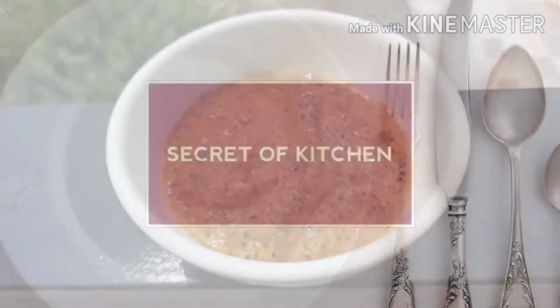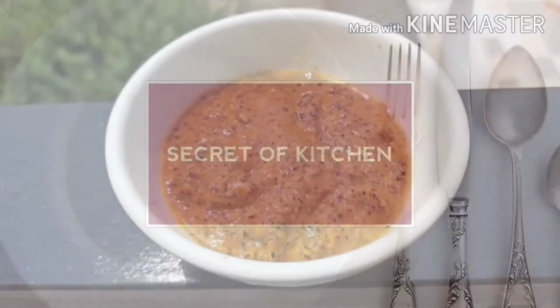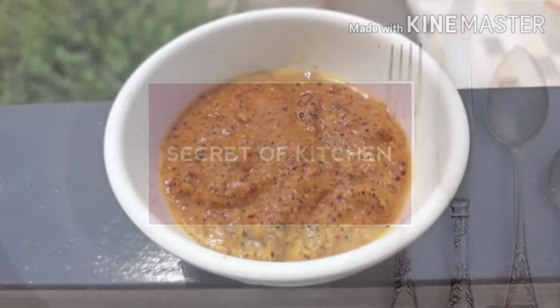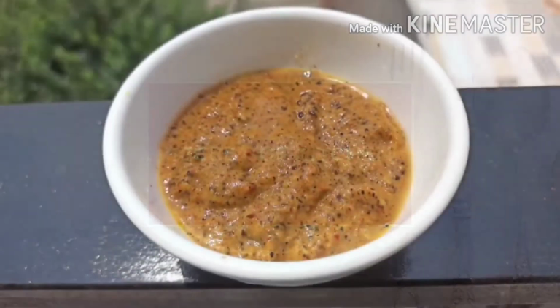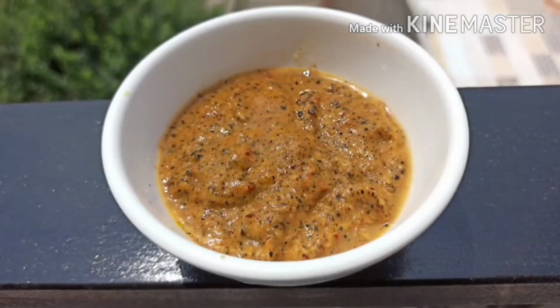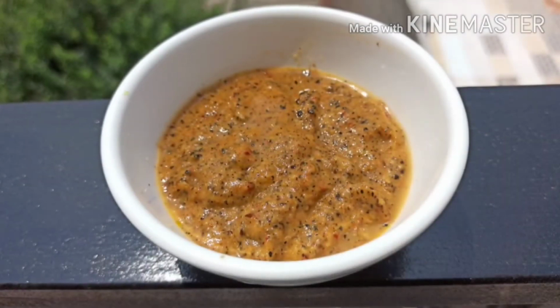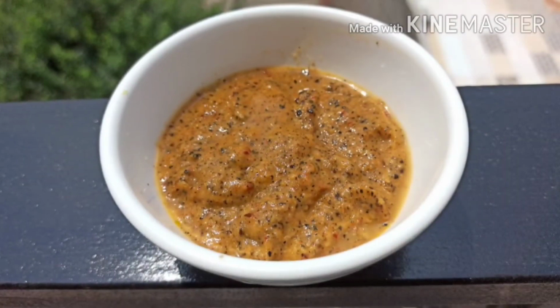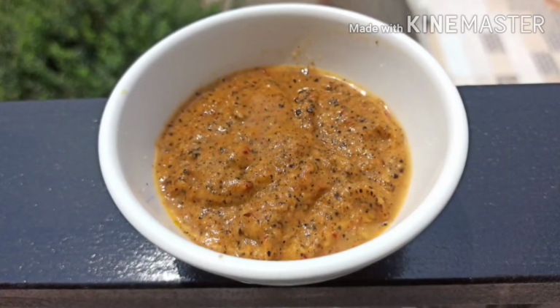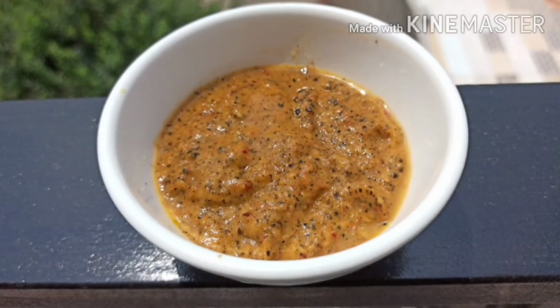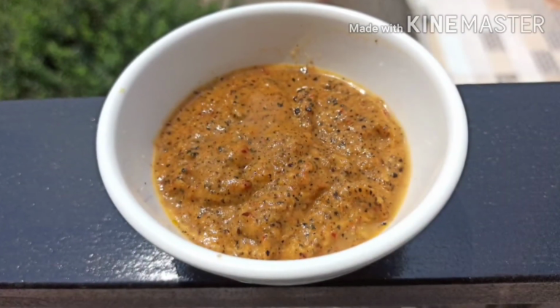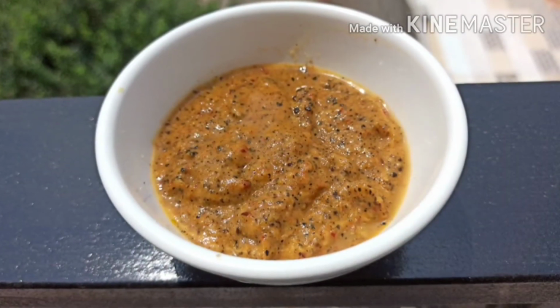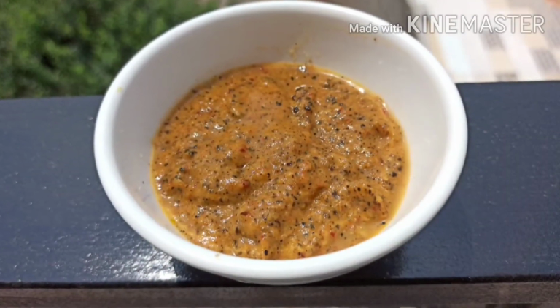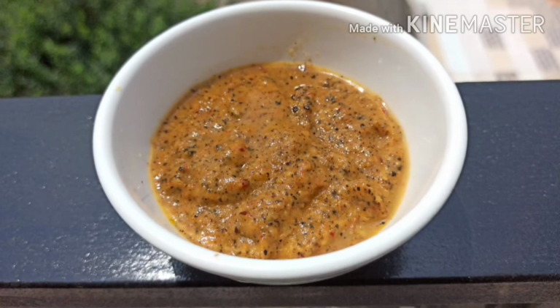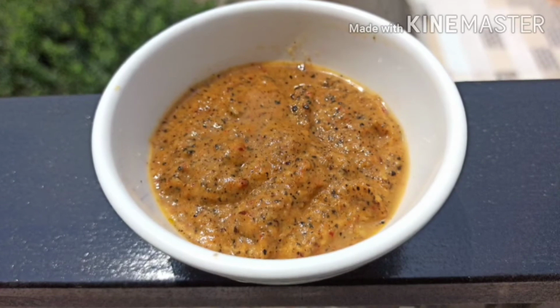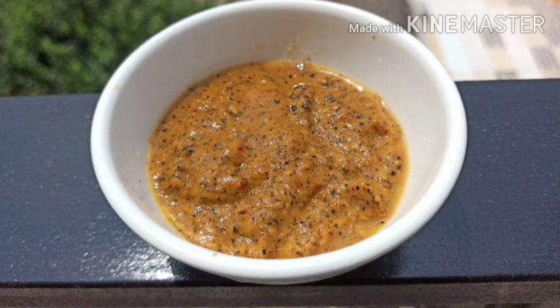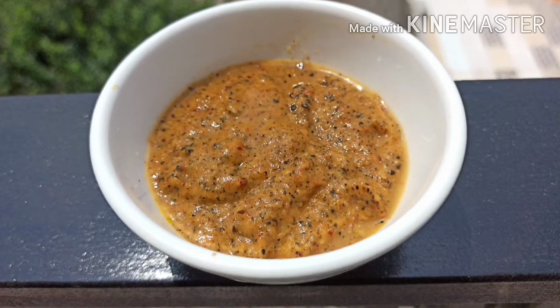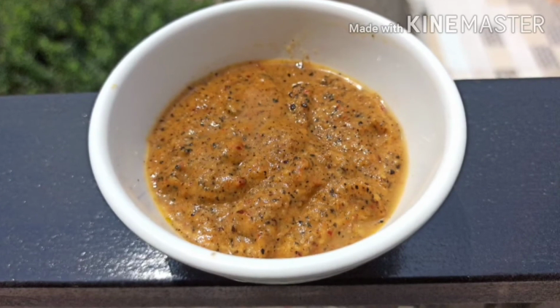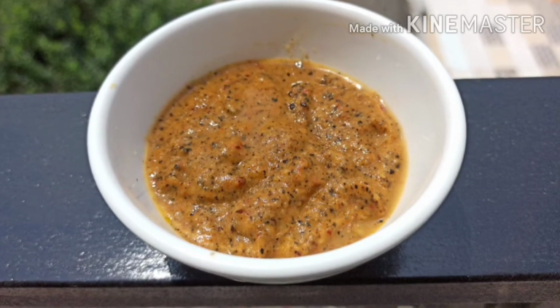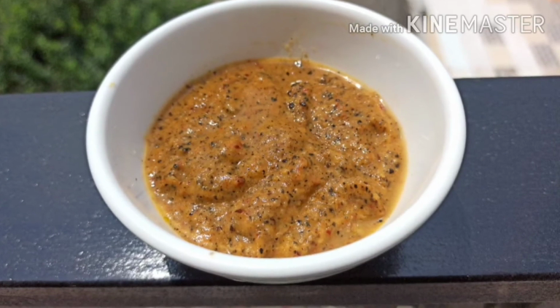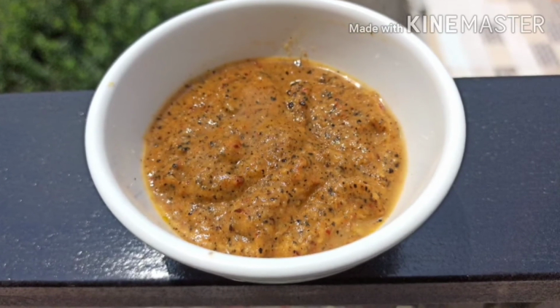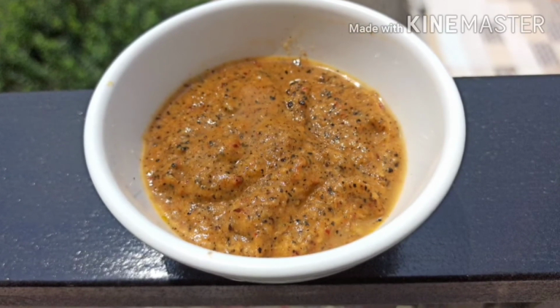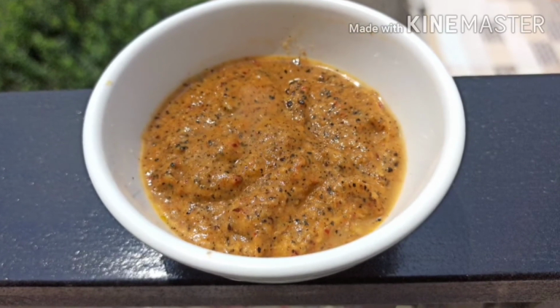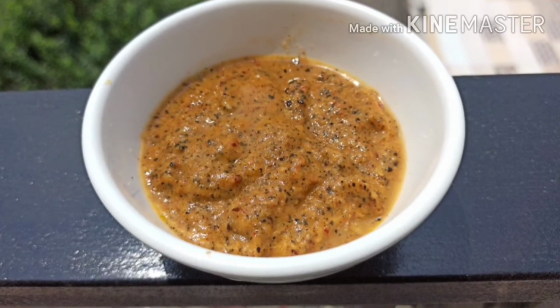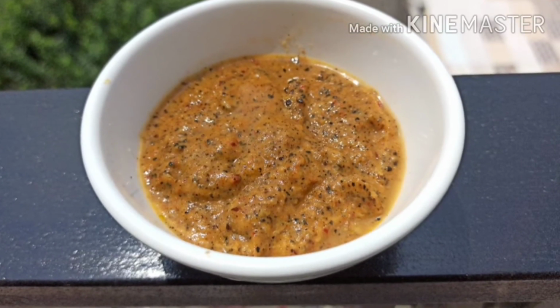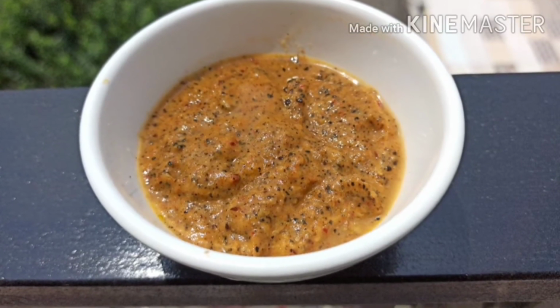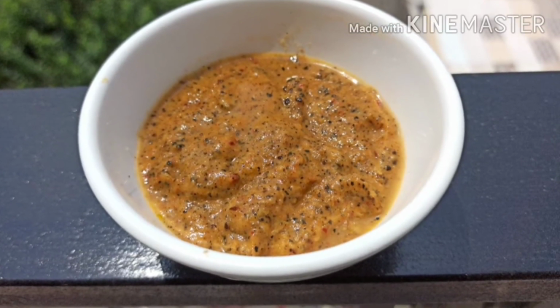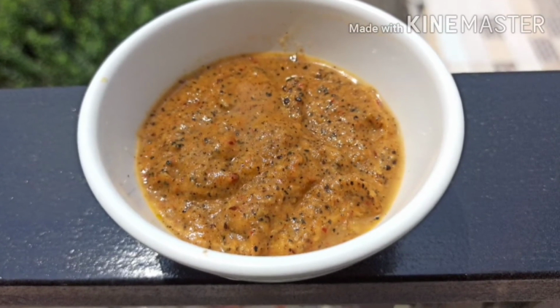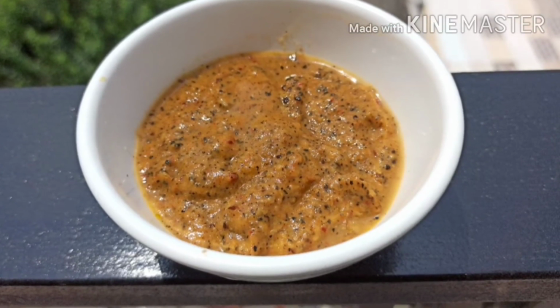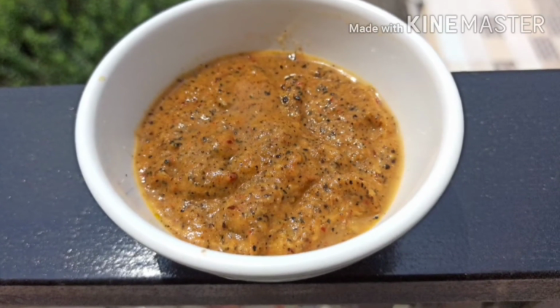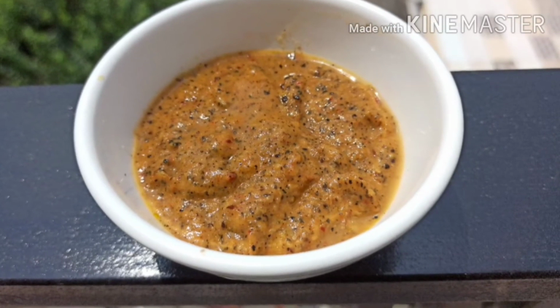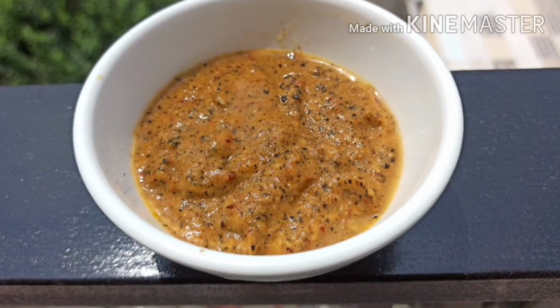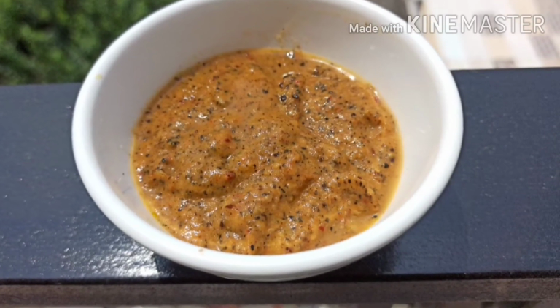Hello, welcome to Secret of Kitchen. Today I have a very special recipe for you — that is aloo ki chutney.